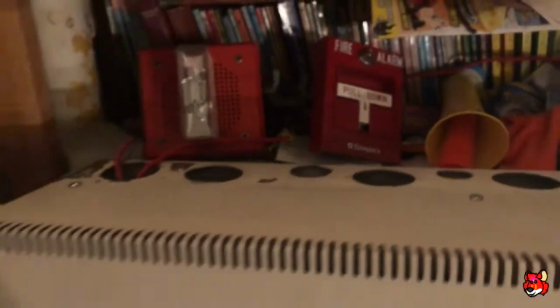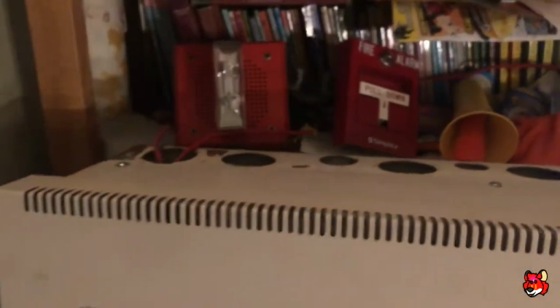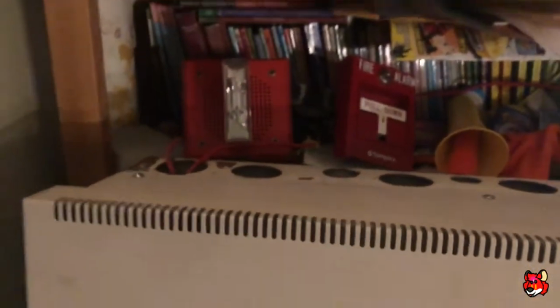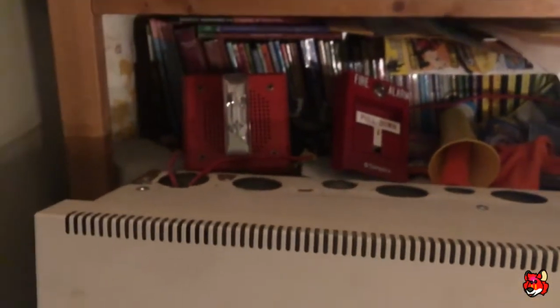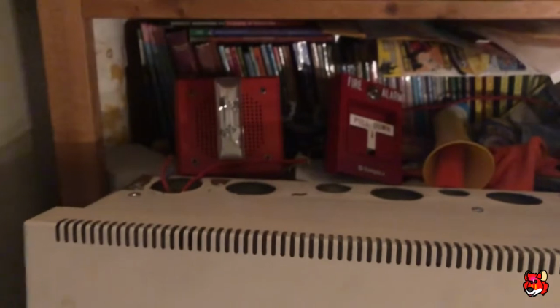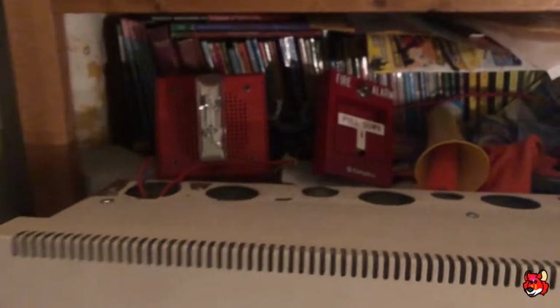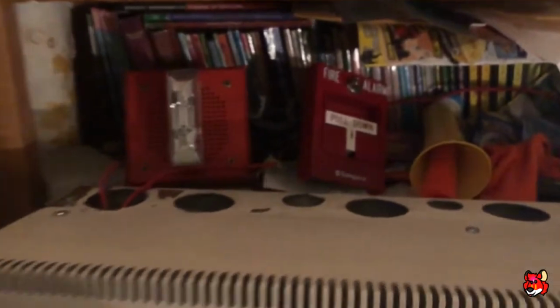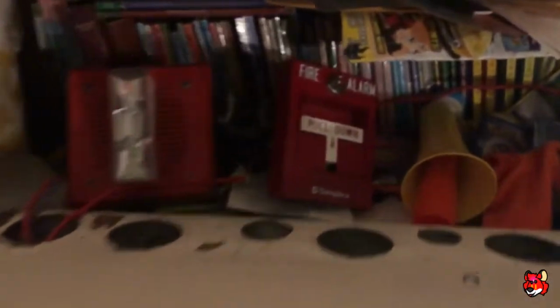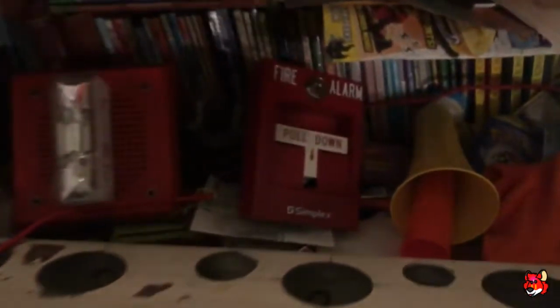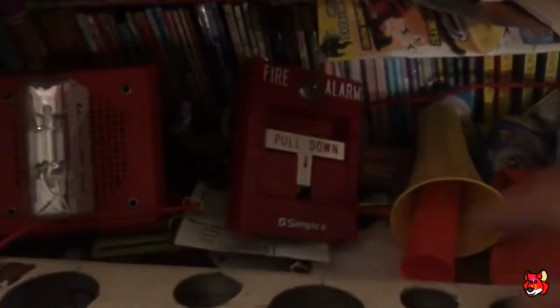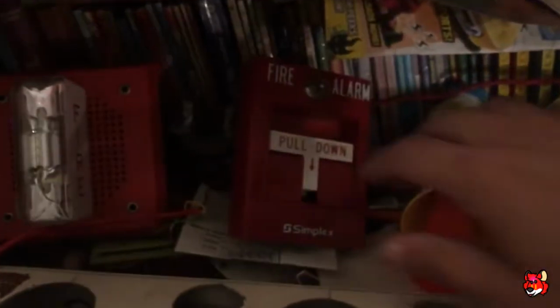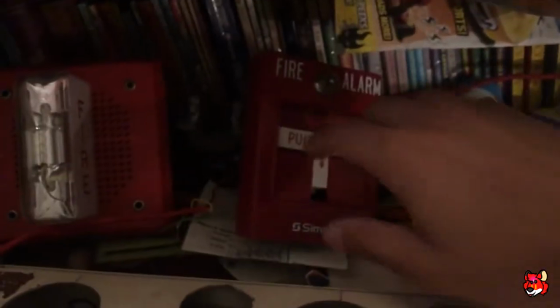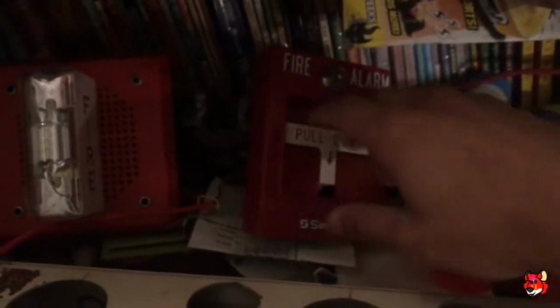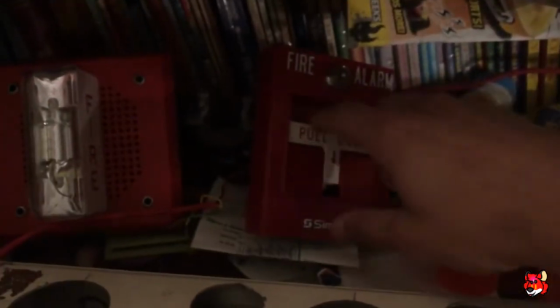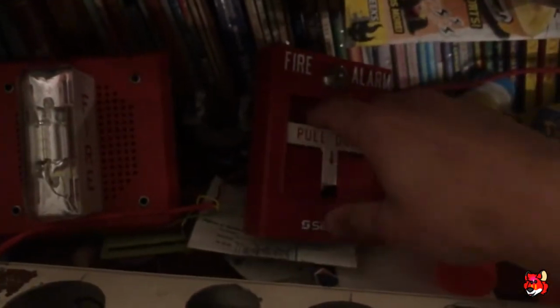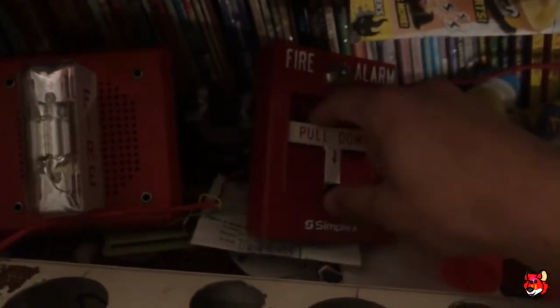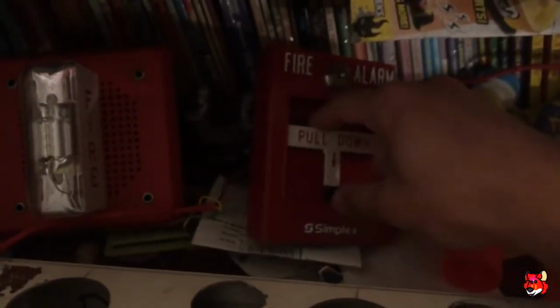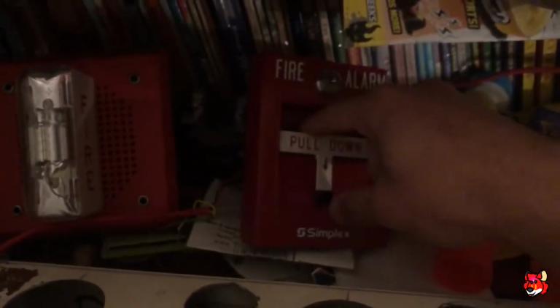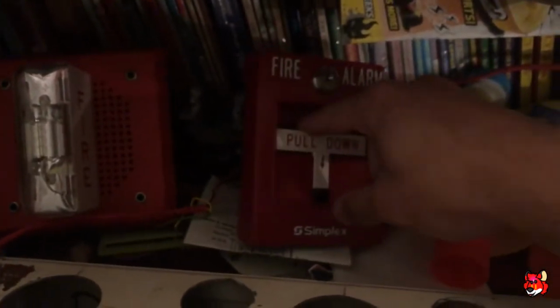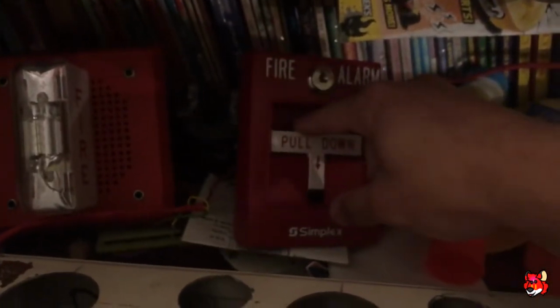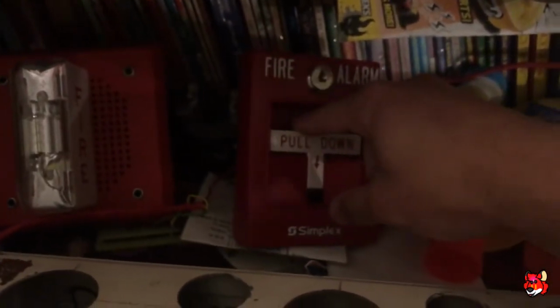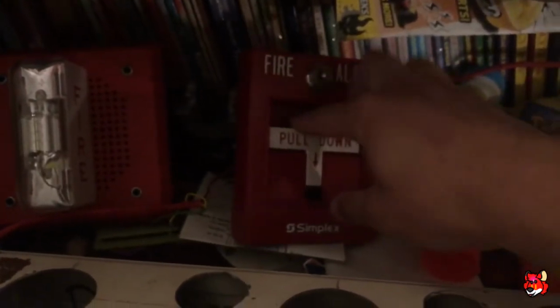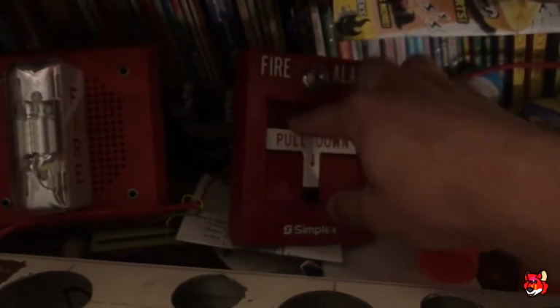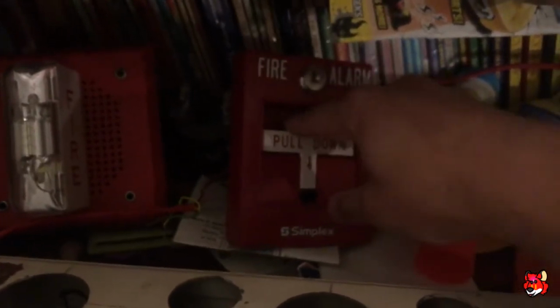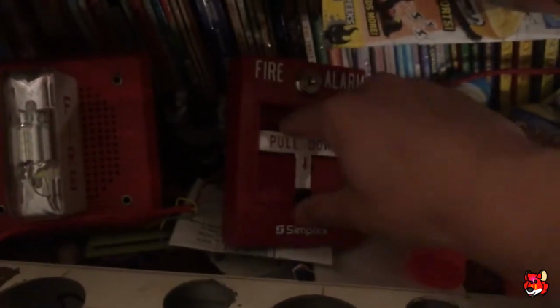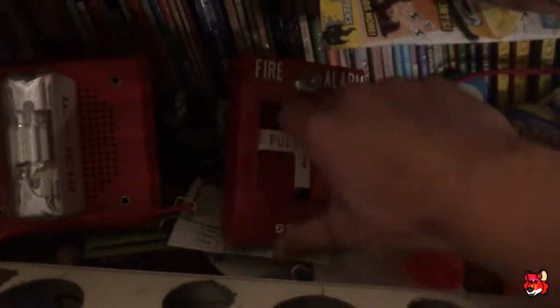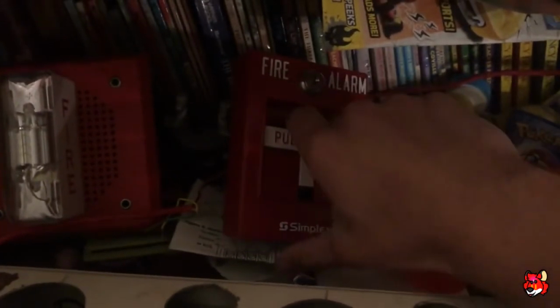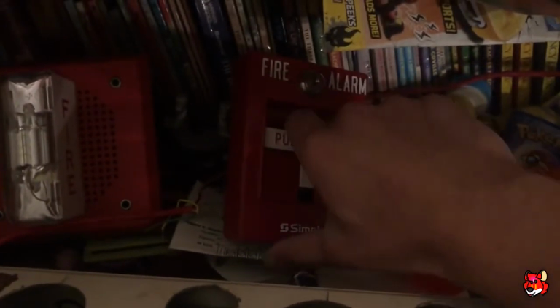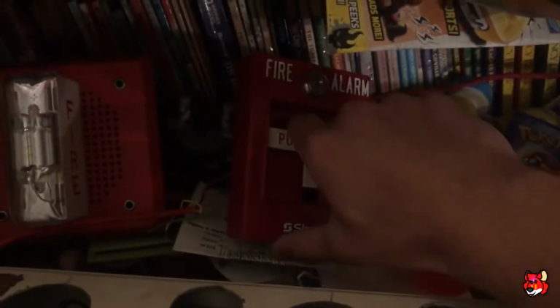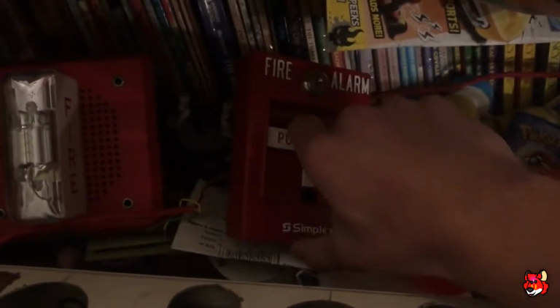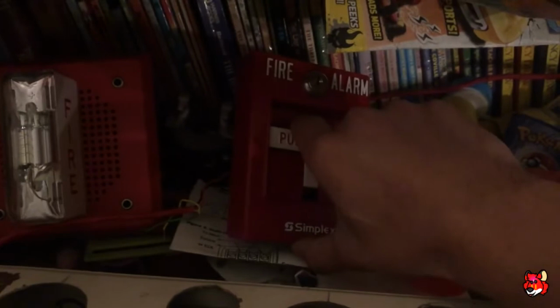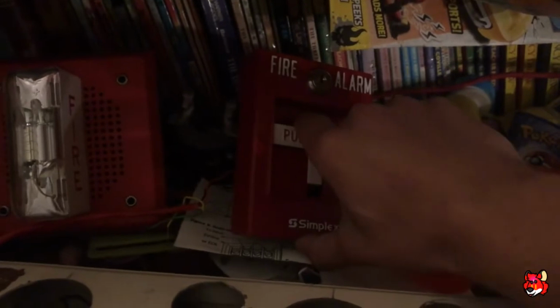So I'm going to go ahead and do it. I would have changed the pull station, but the one that I wanted to use is in use right now.